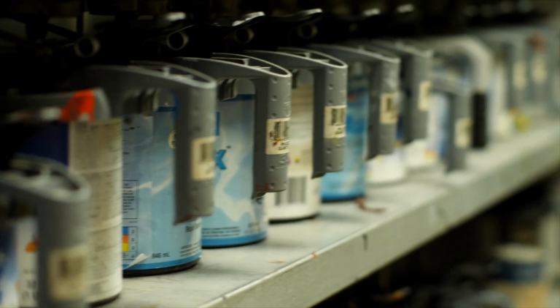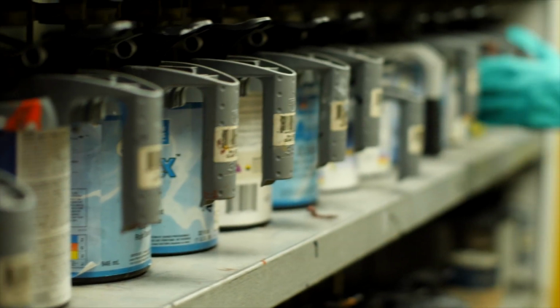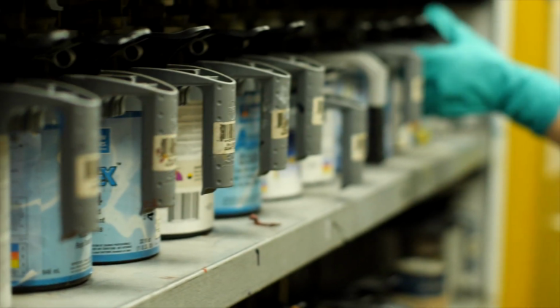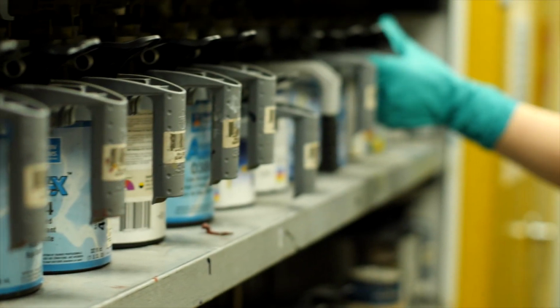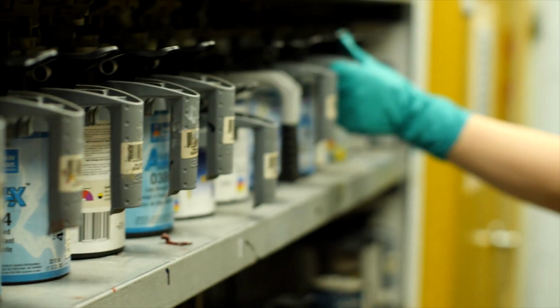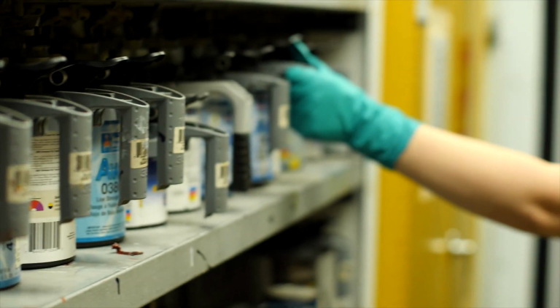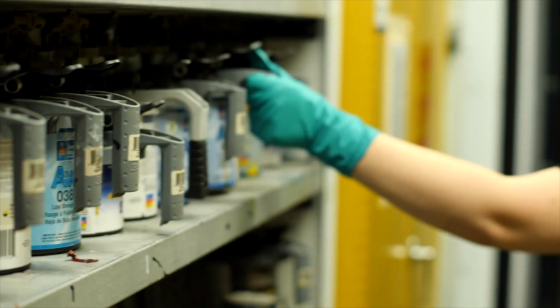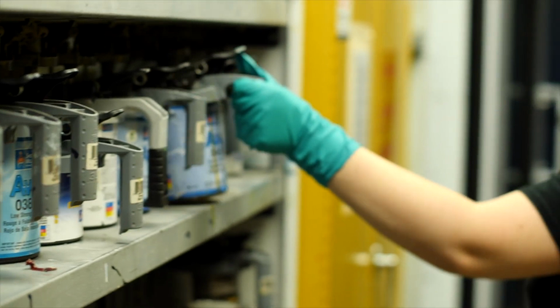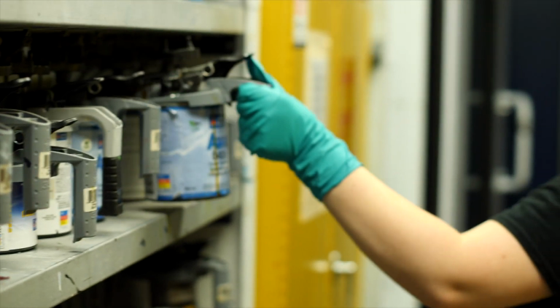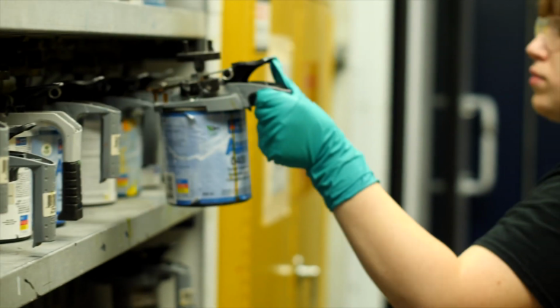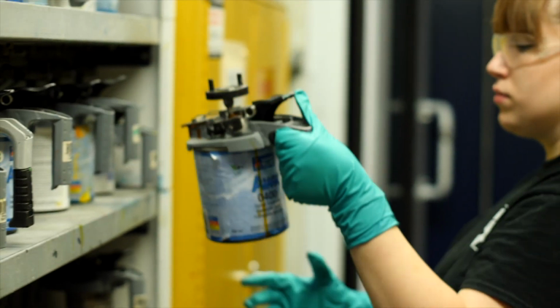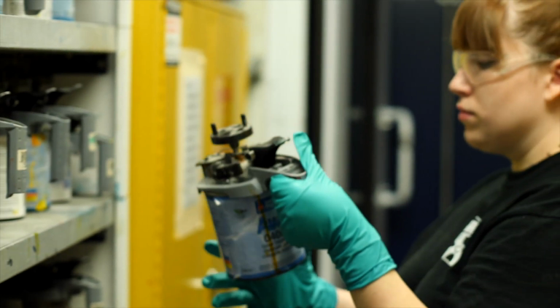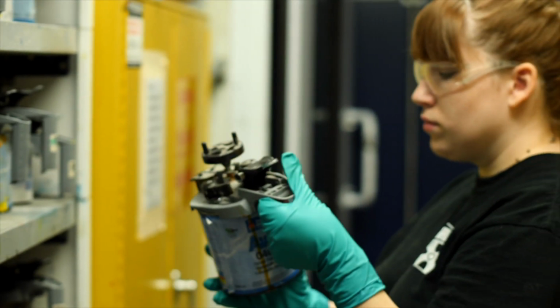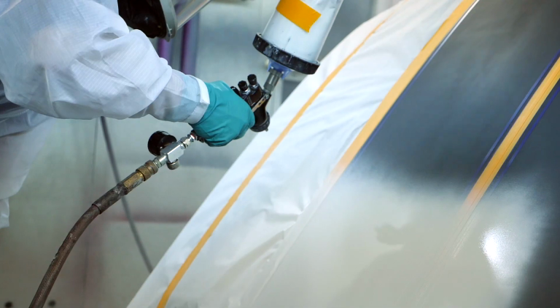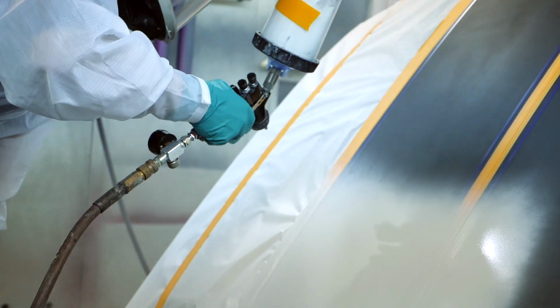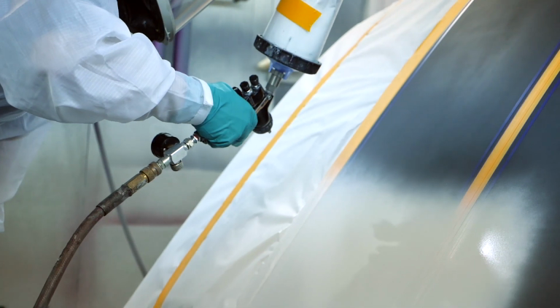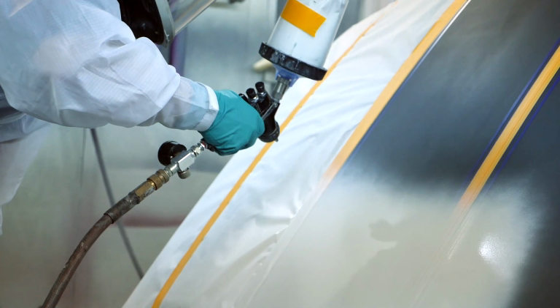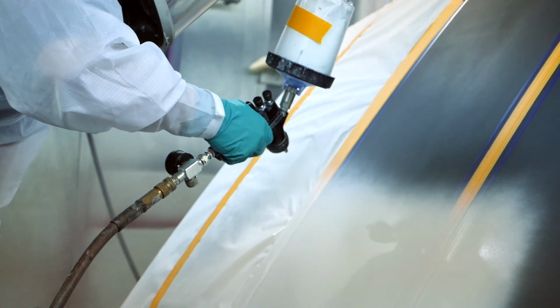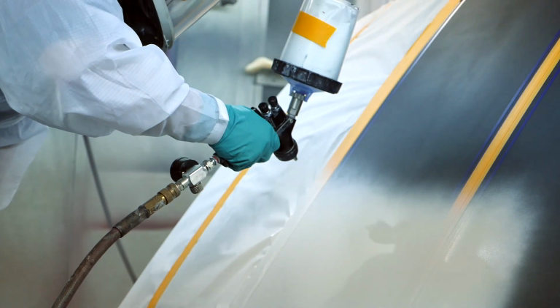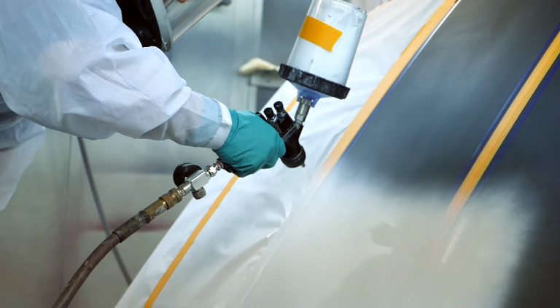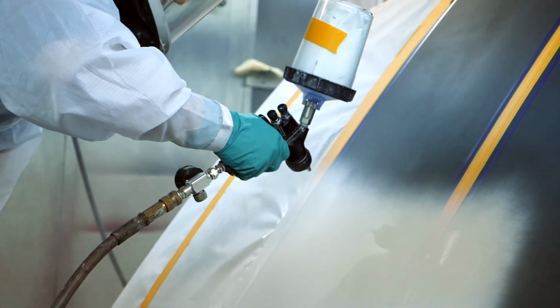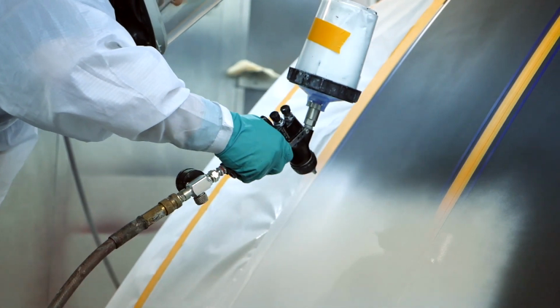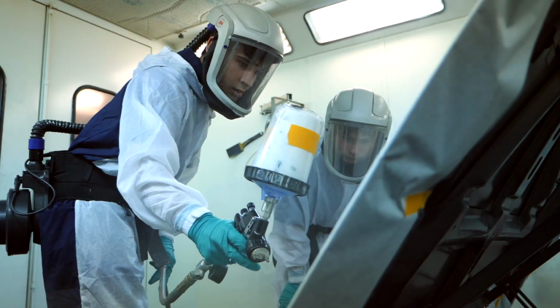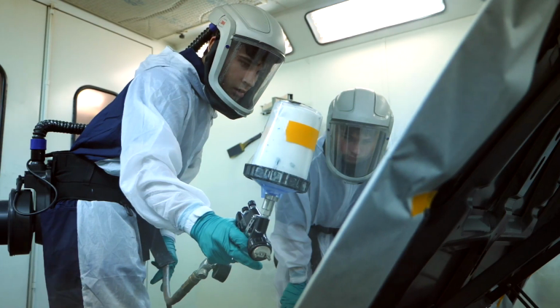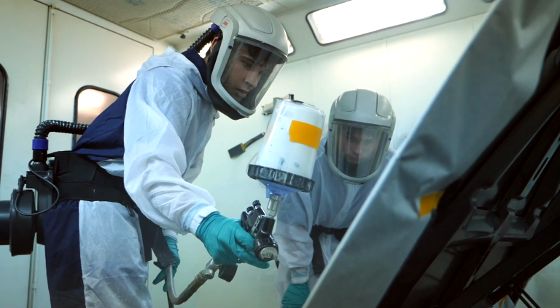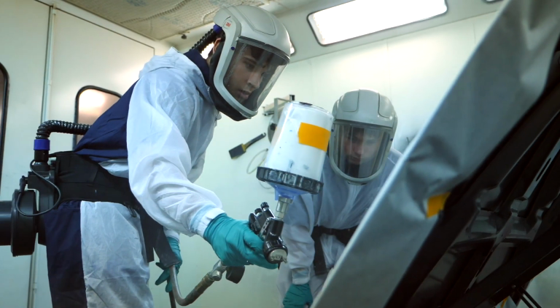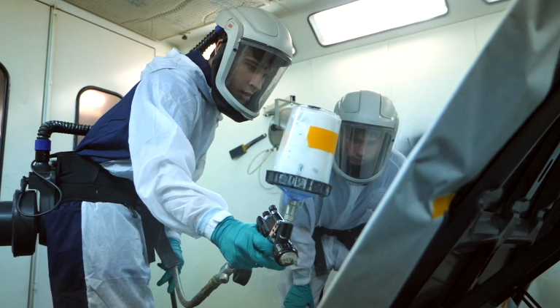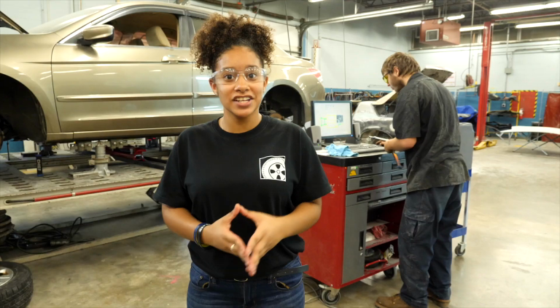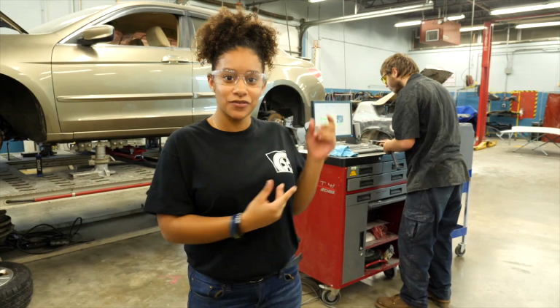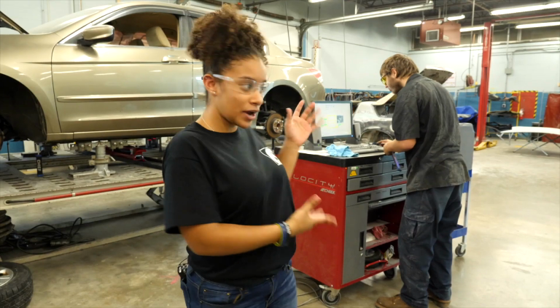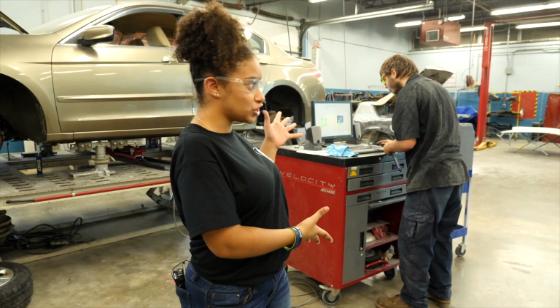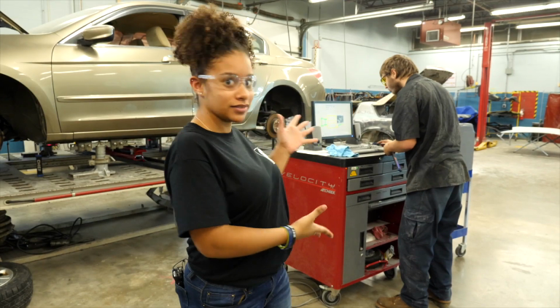Students use equipment in this program that is necessary to be used in the field, such as welding equipment, spray simulators, and frame machines.